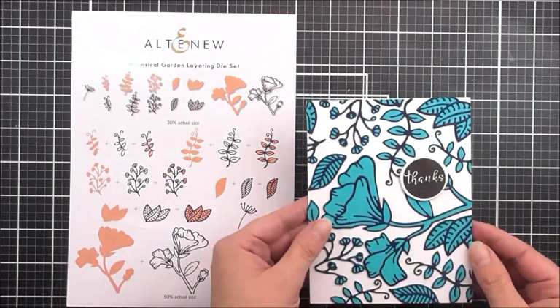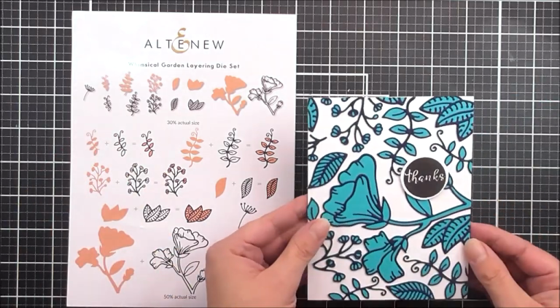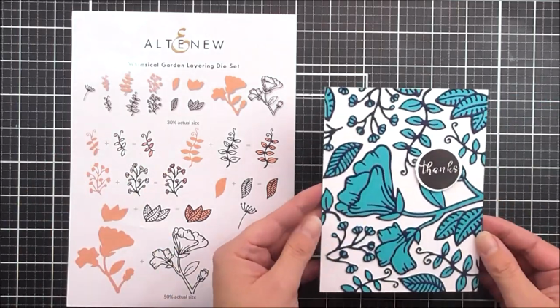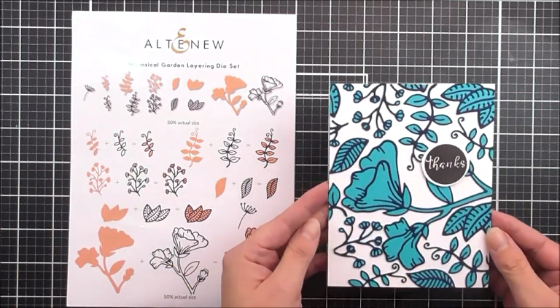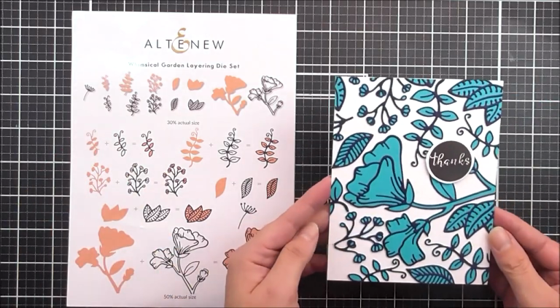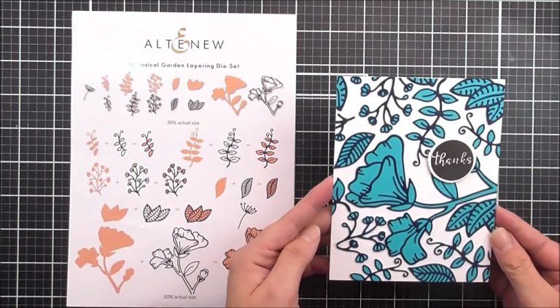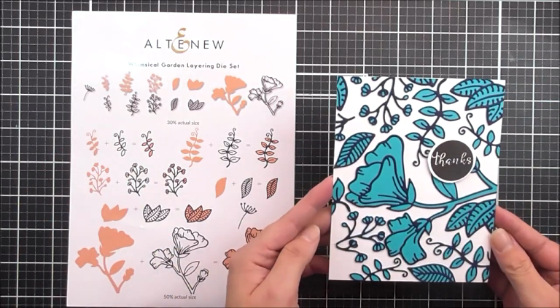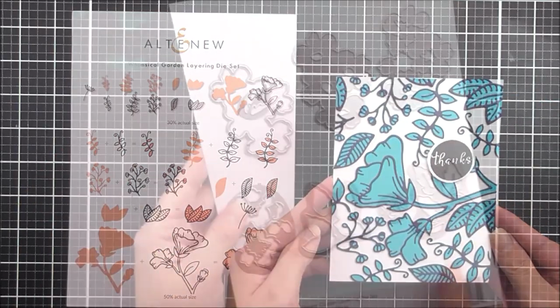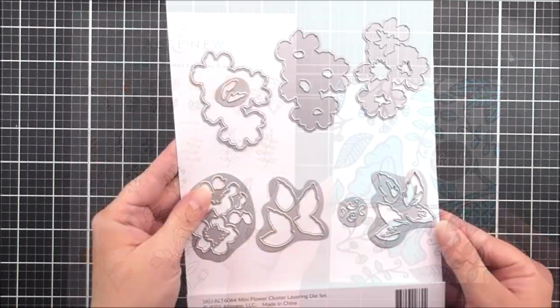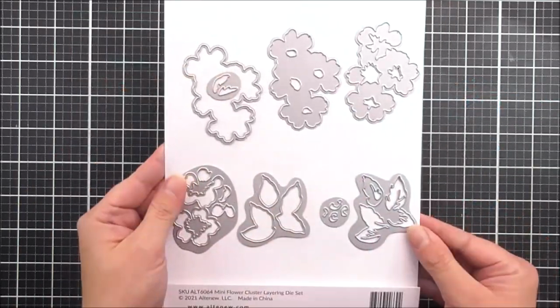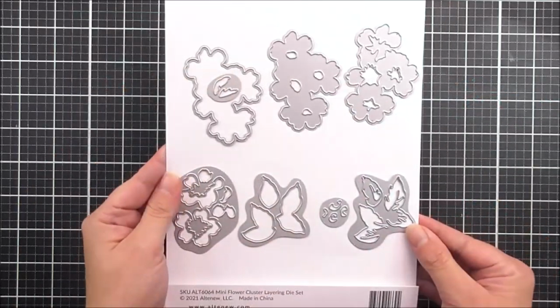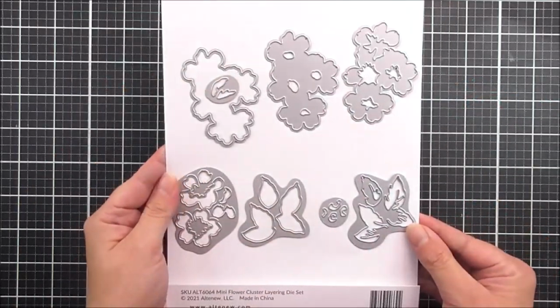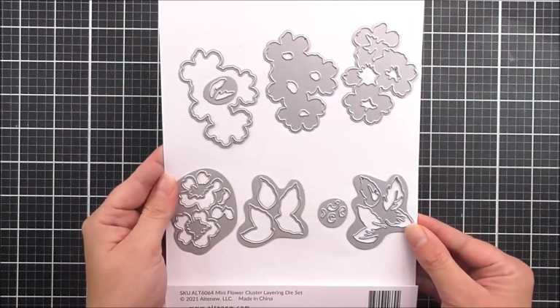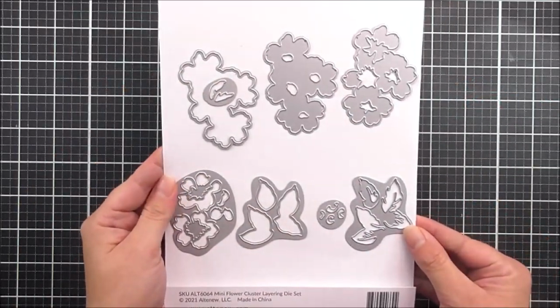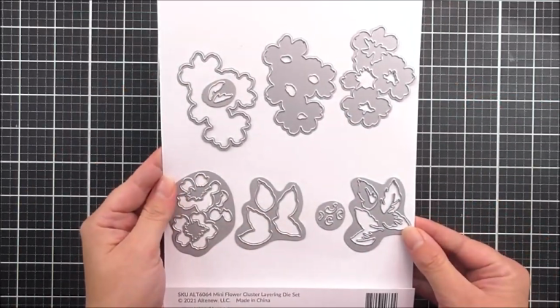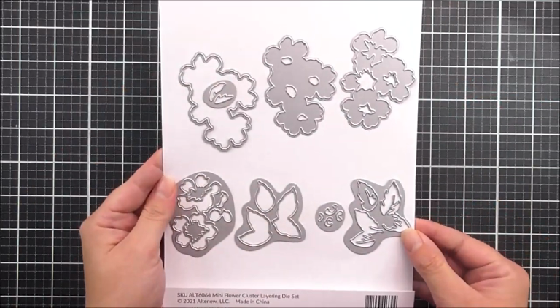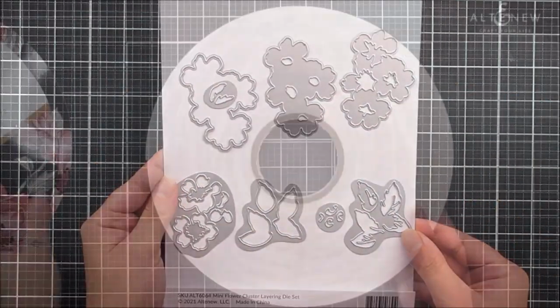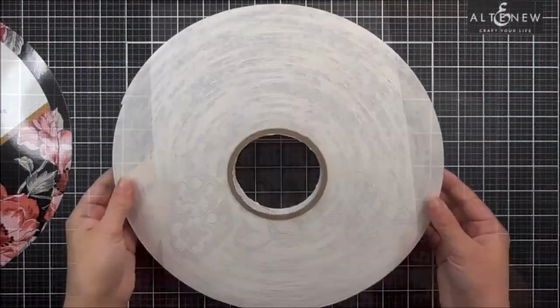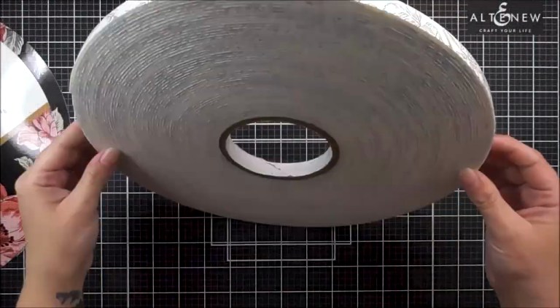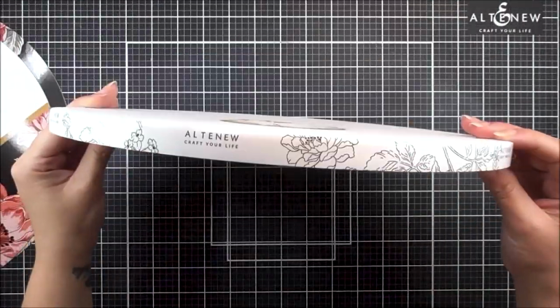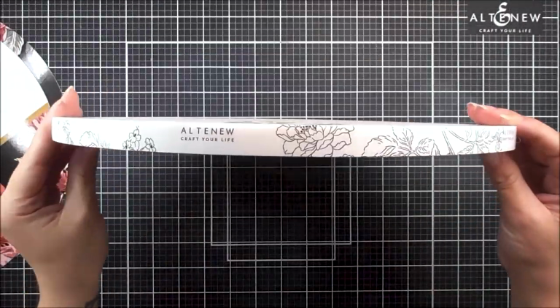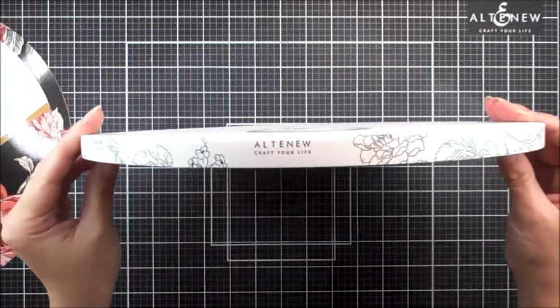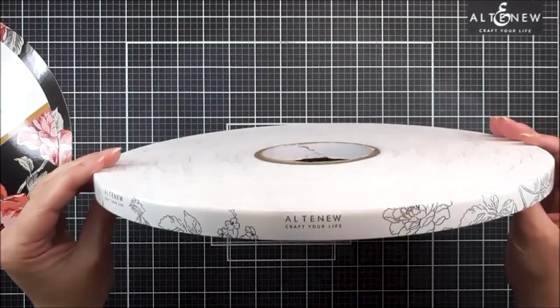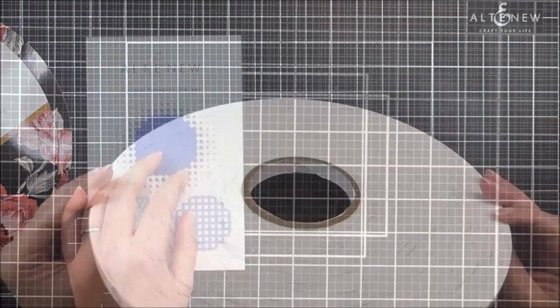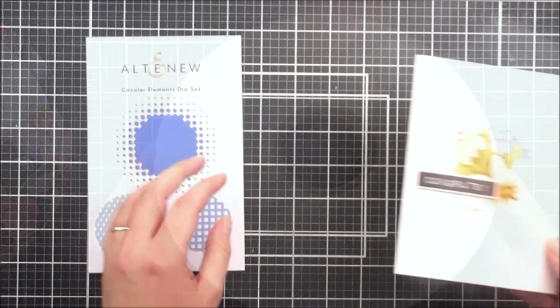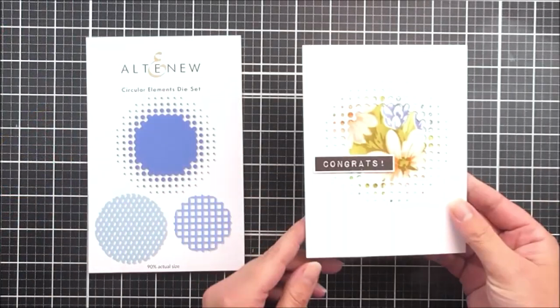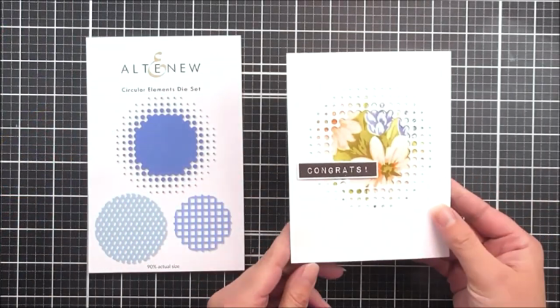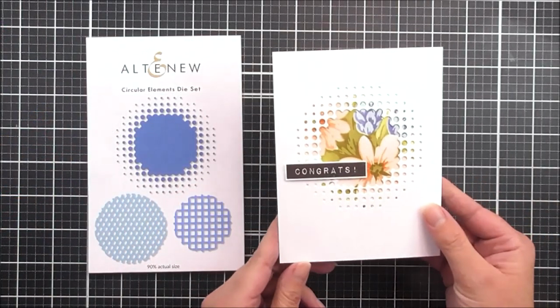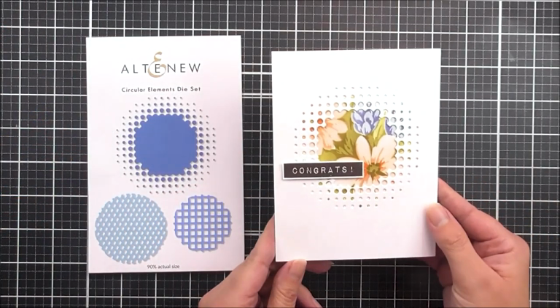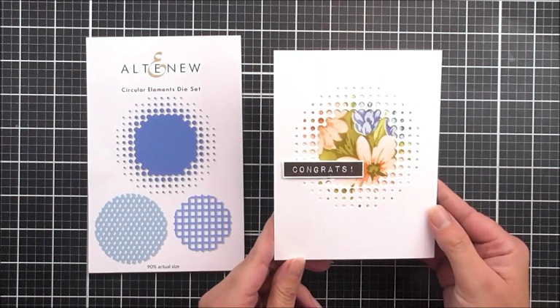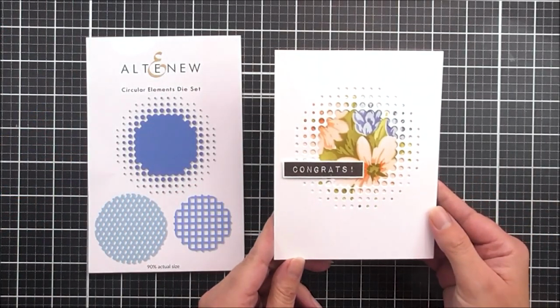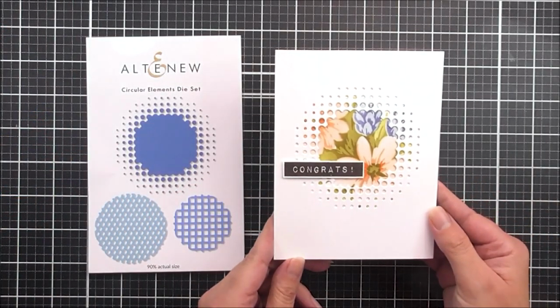Hello there everyone, and welcome to our April 2021 die release full reveal.